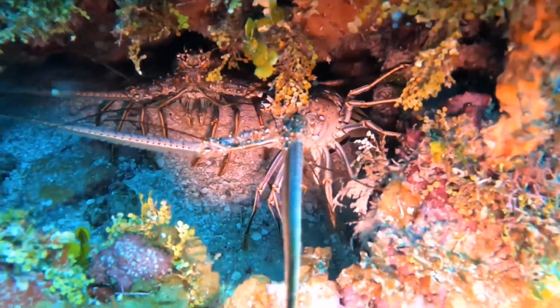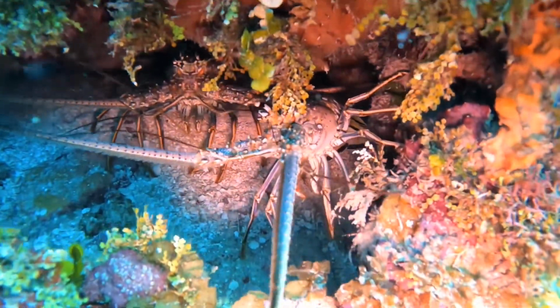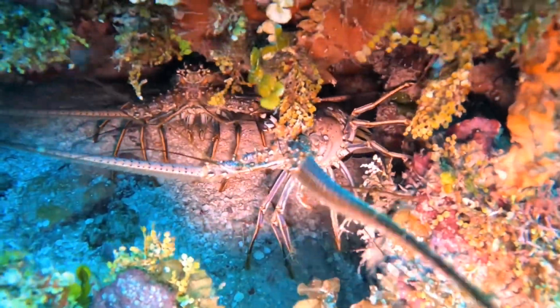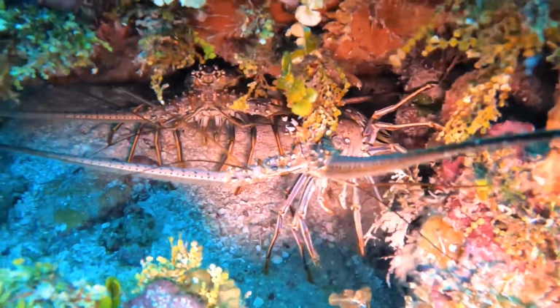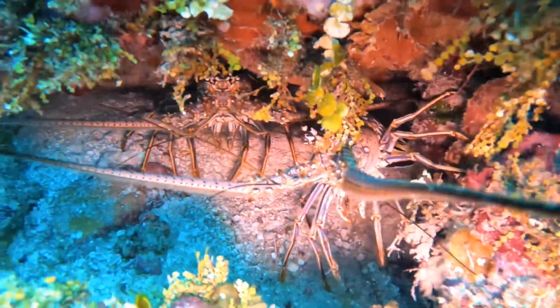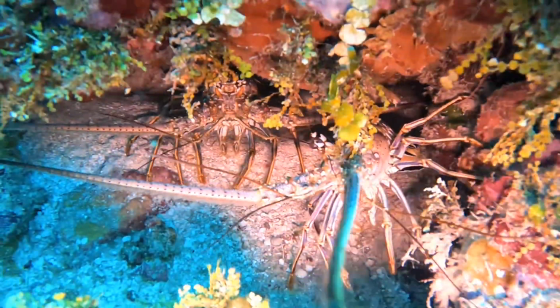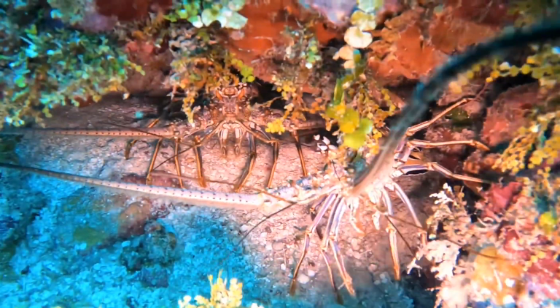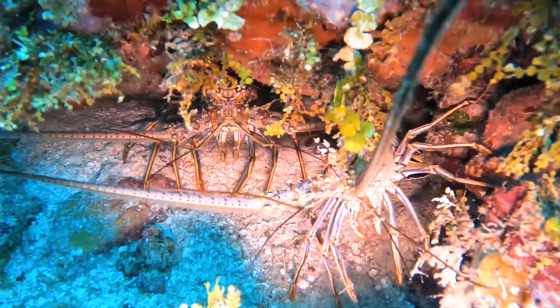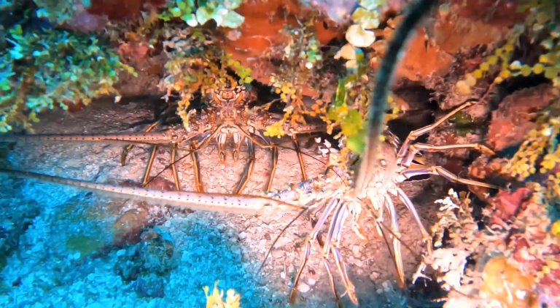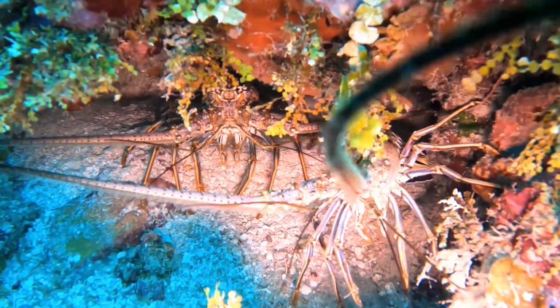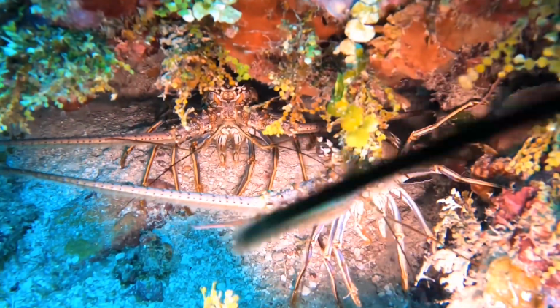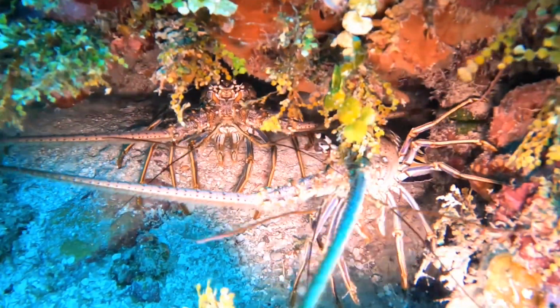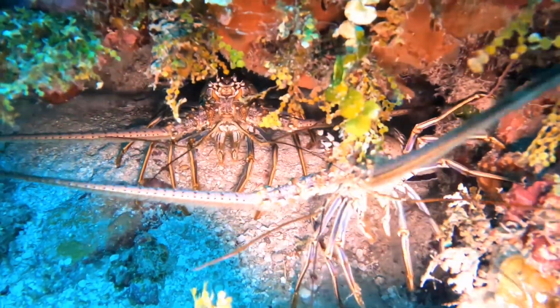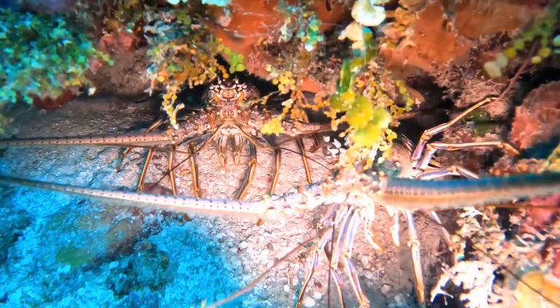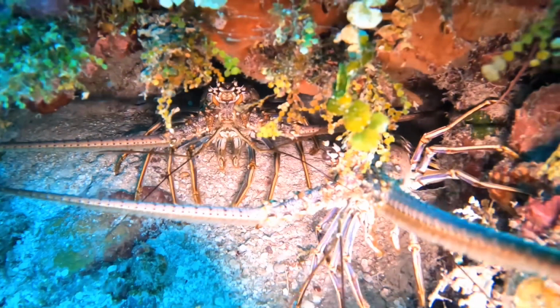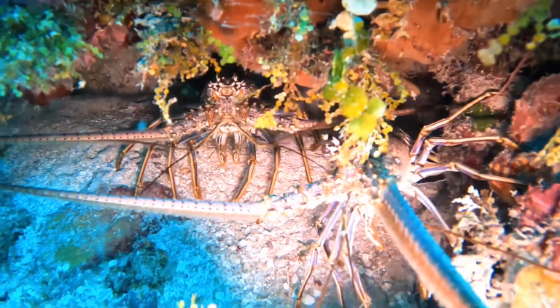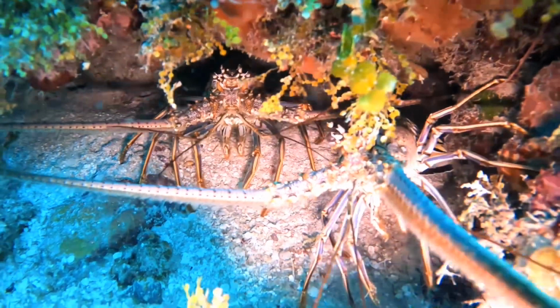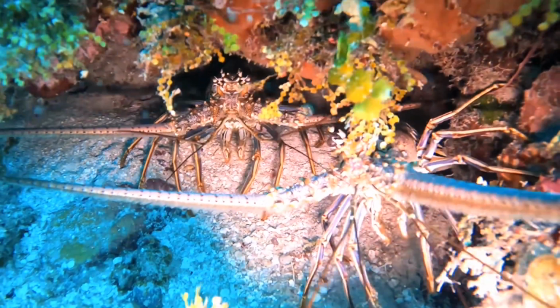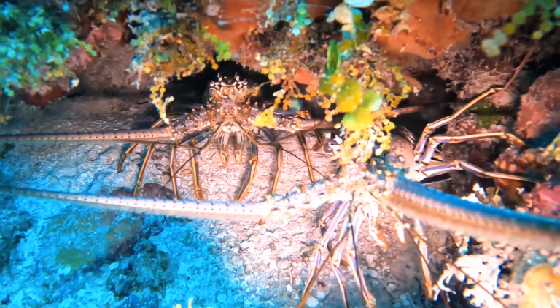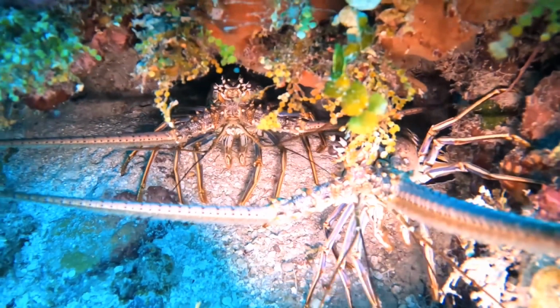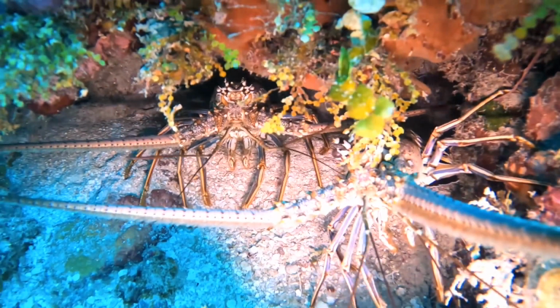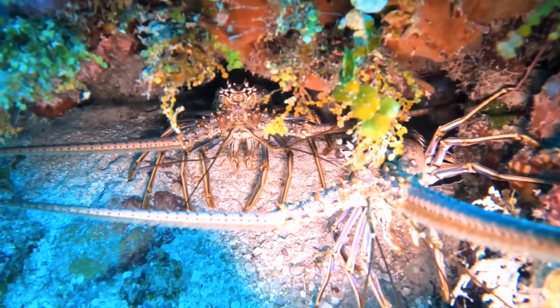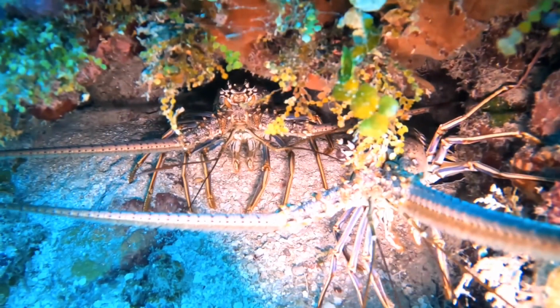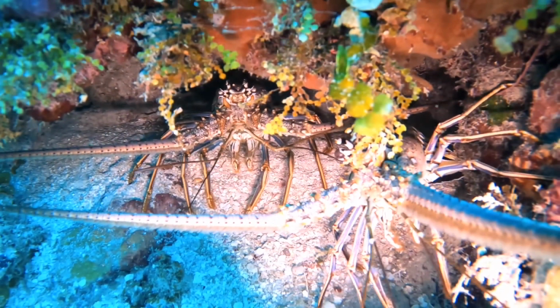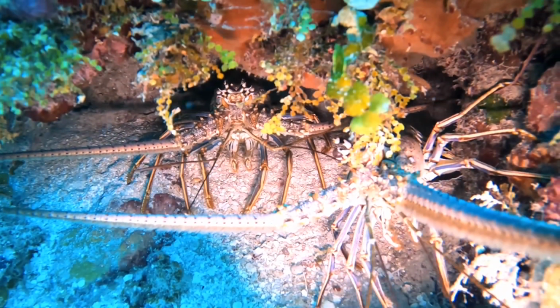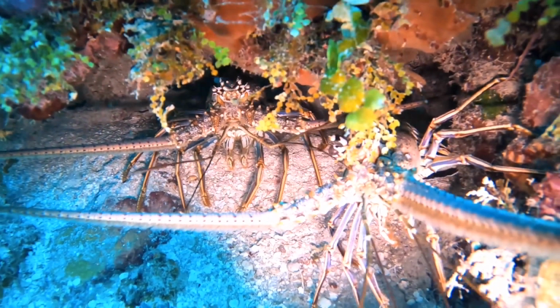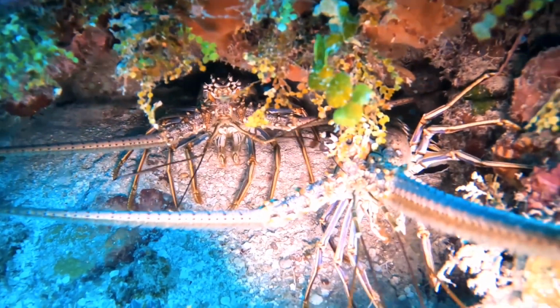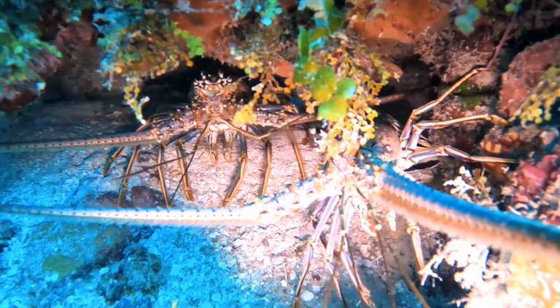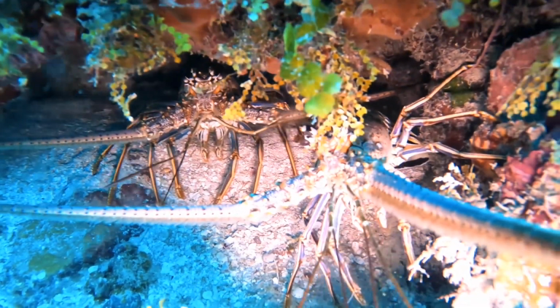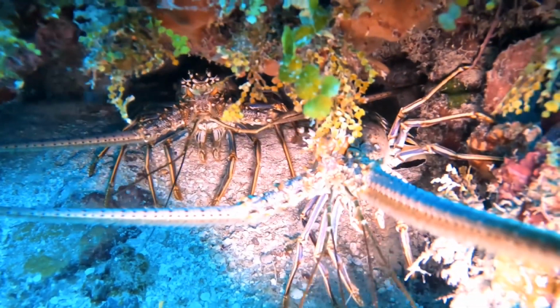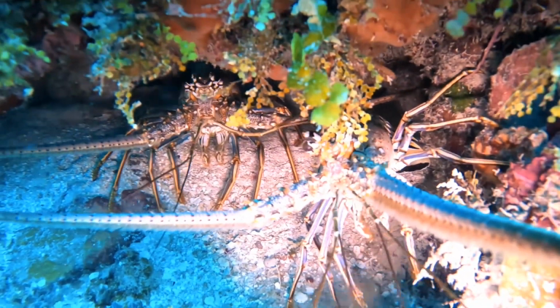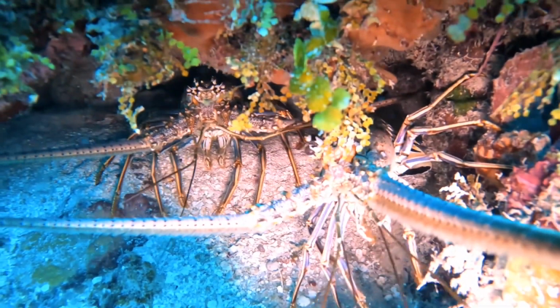Up next, lobsters — they are very tasty. These are good for lunch also.